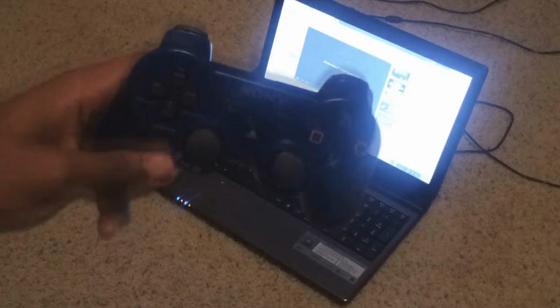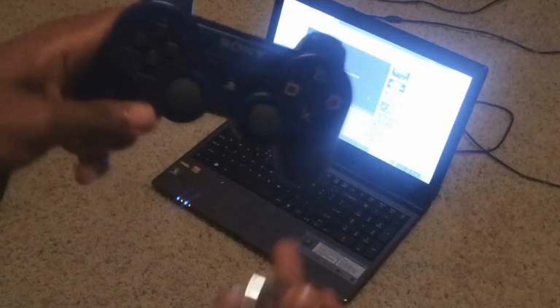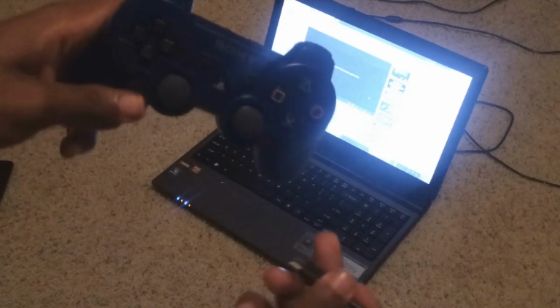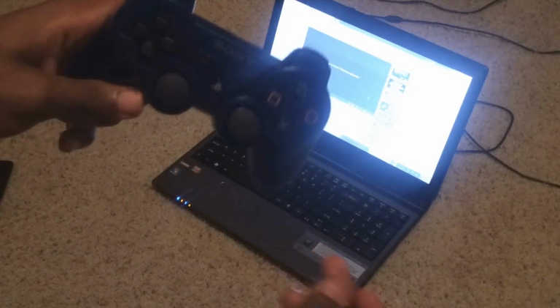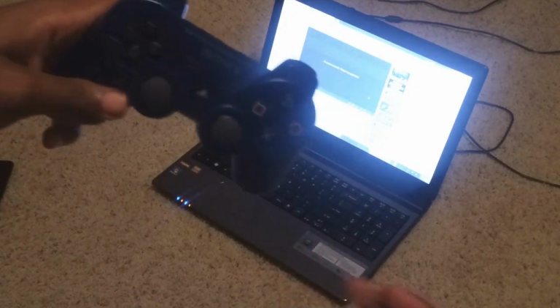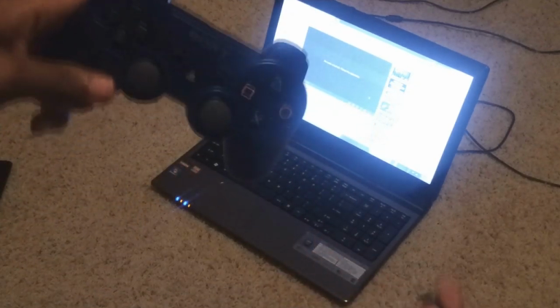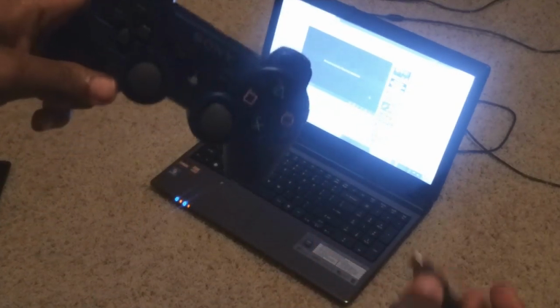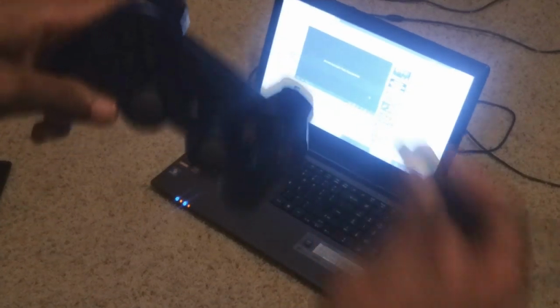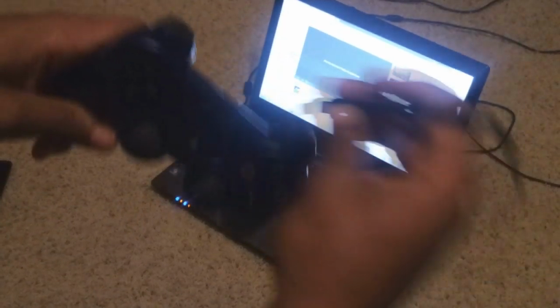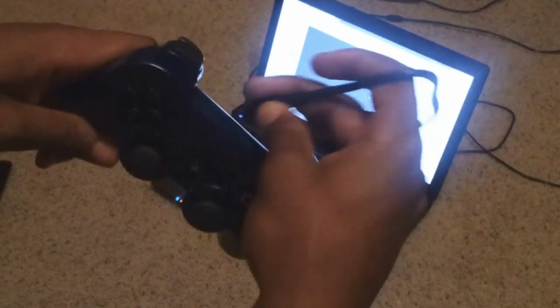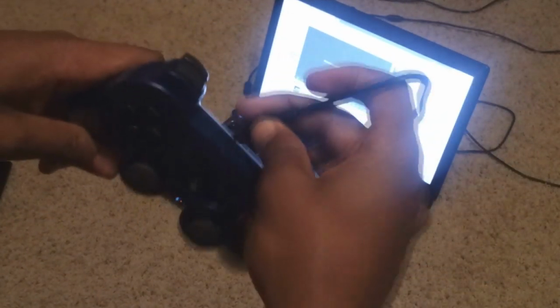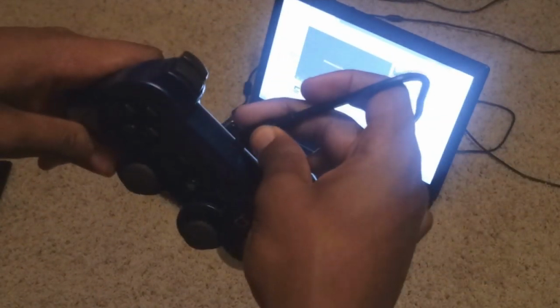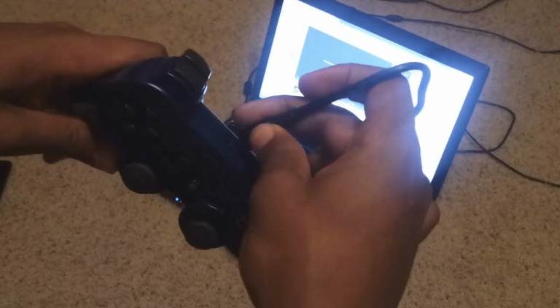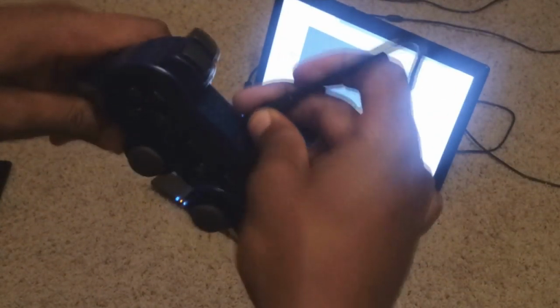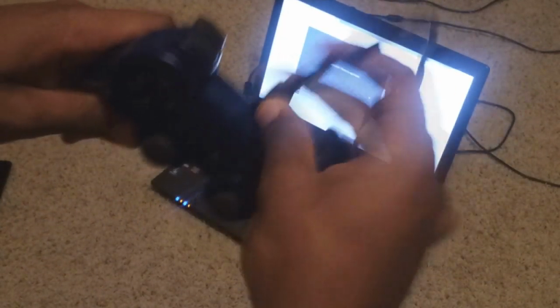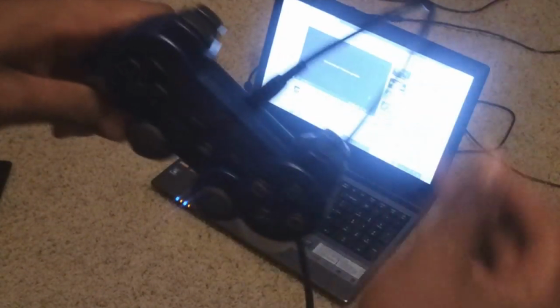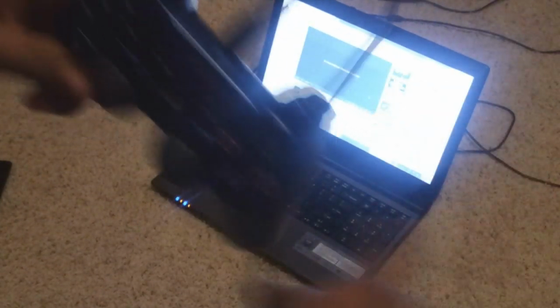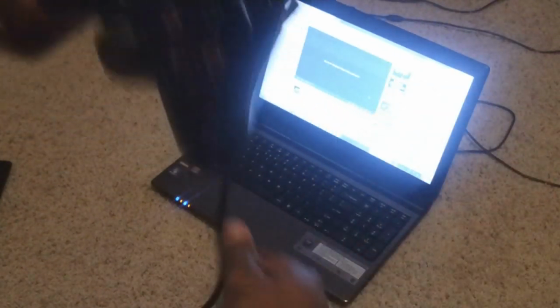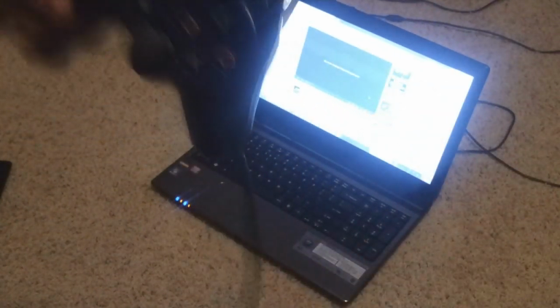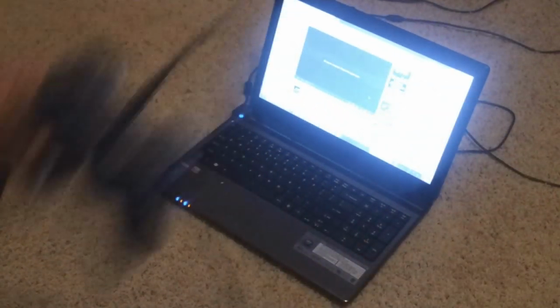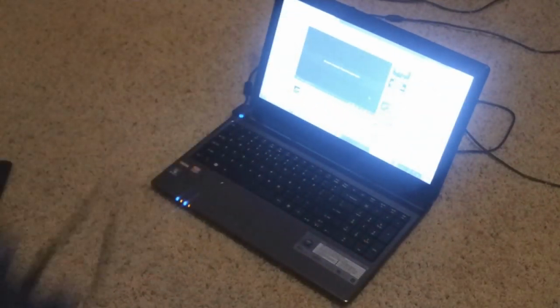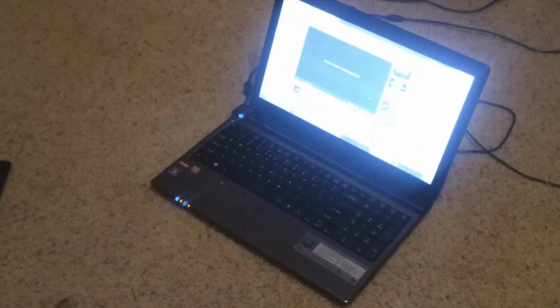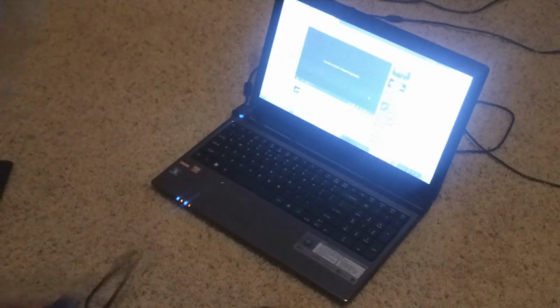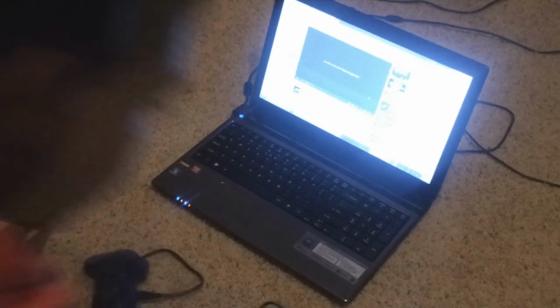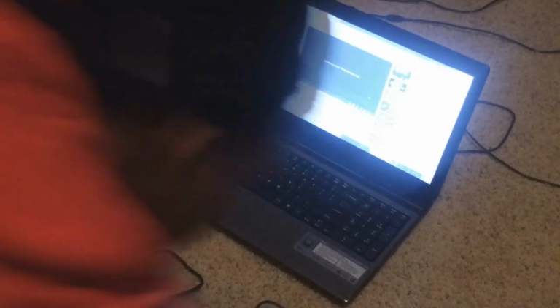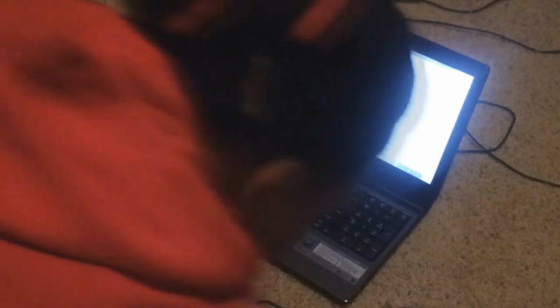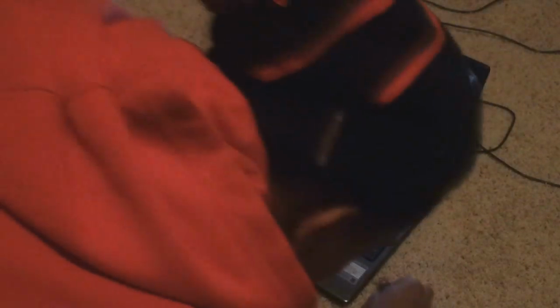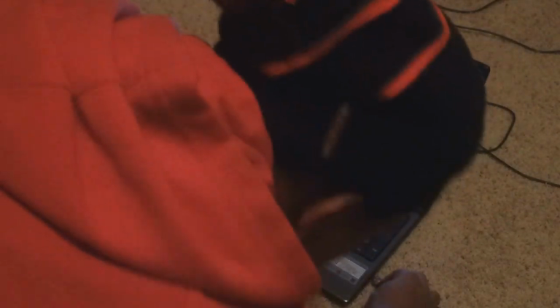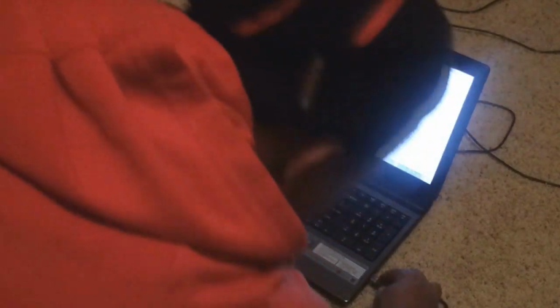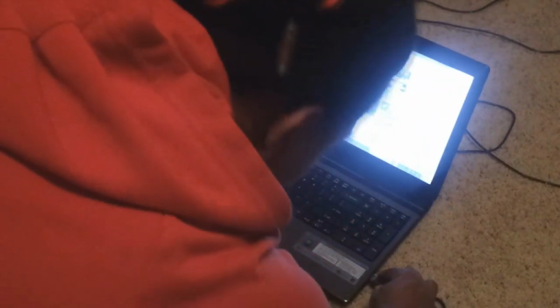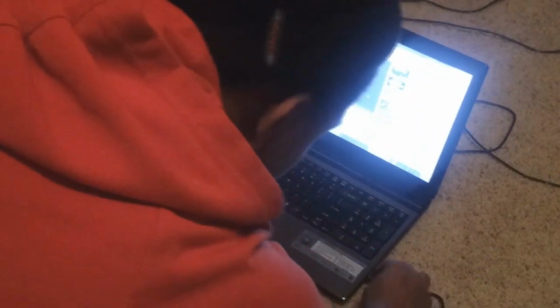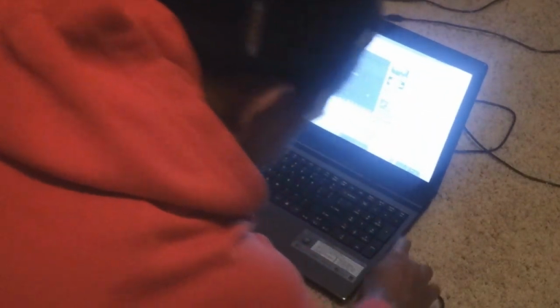Then you get your PS3 controller and plug it into the USB right here, and plug in the other end into the USB port on the computer.